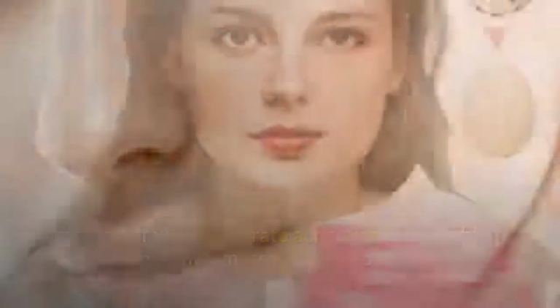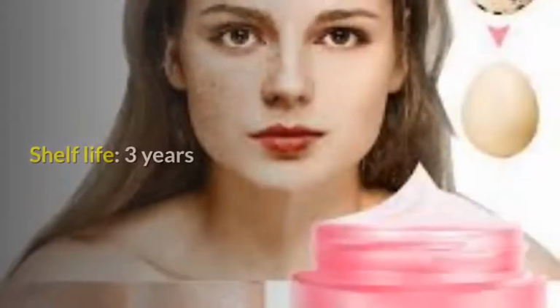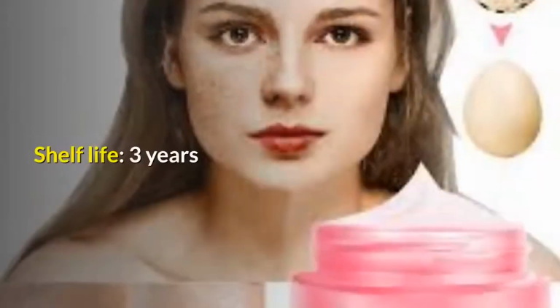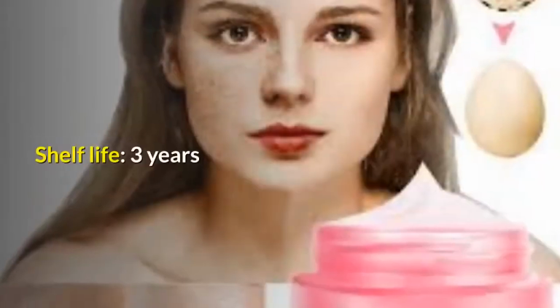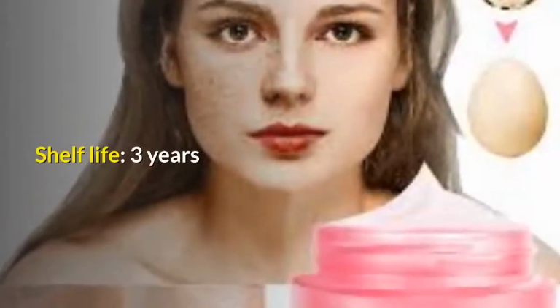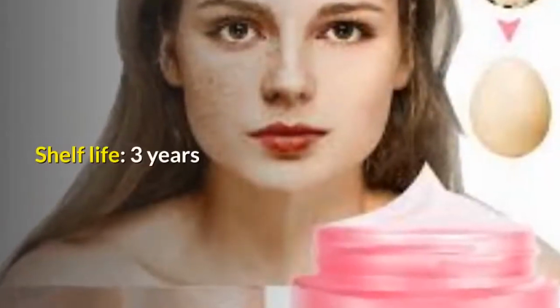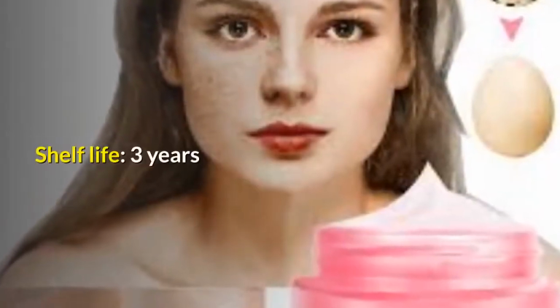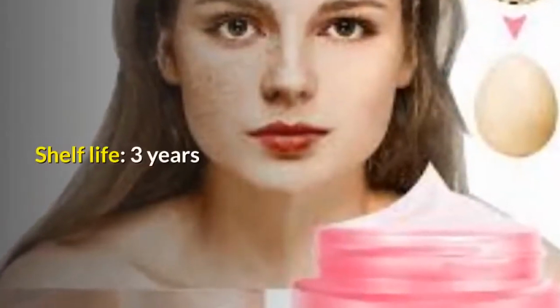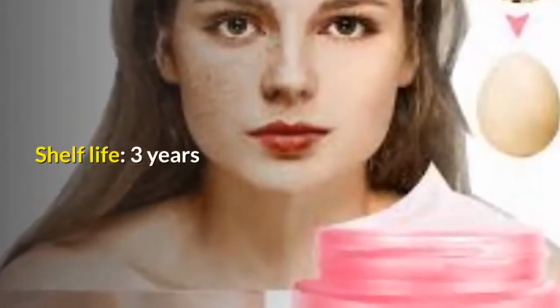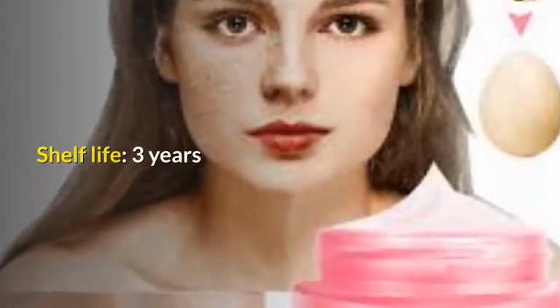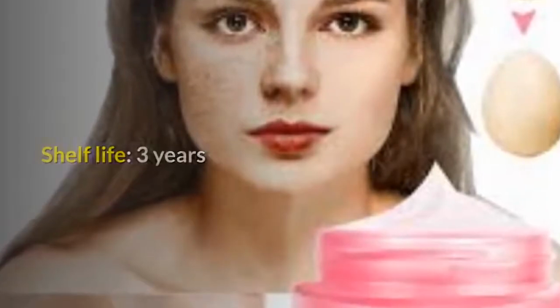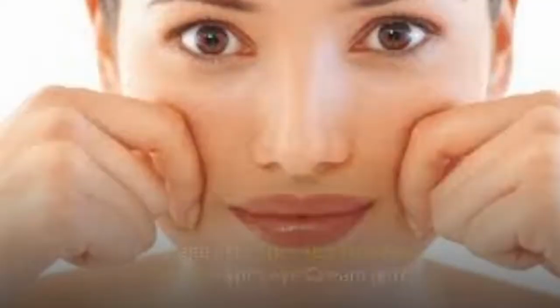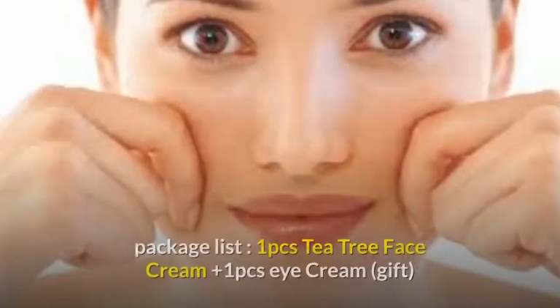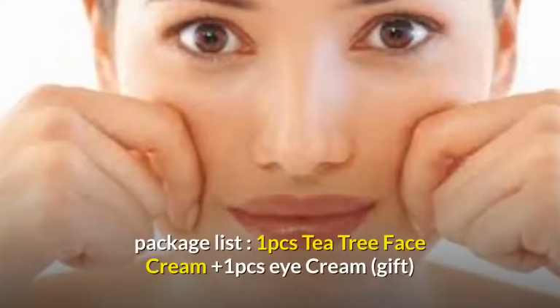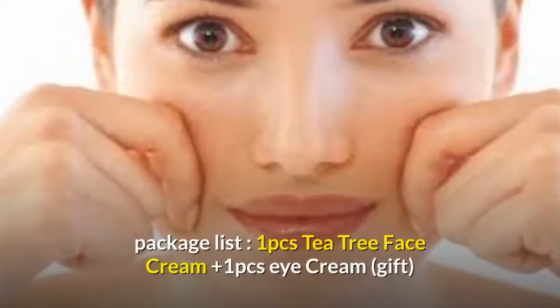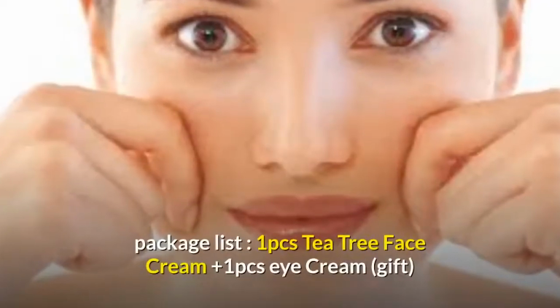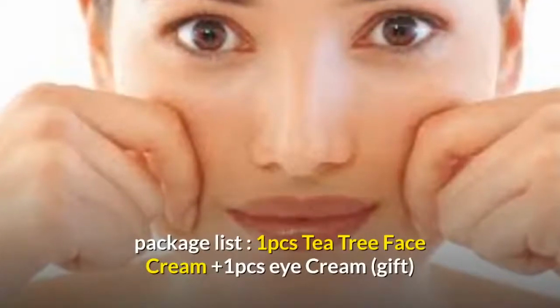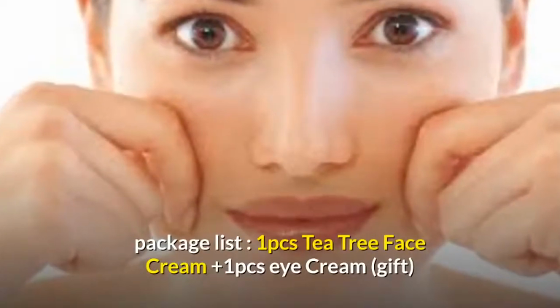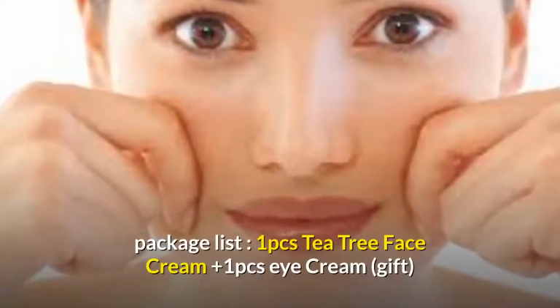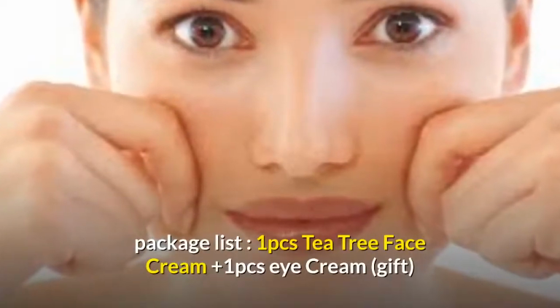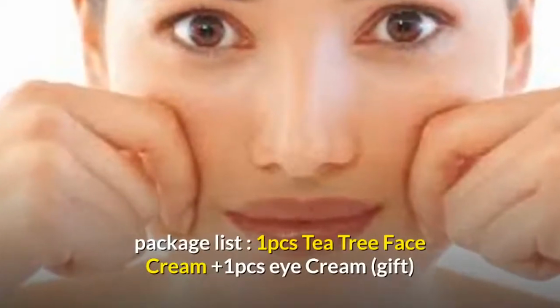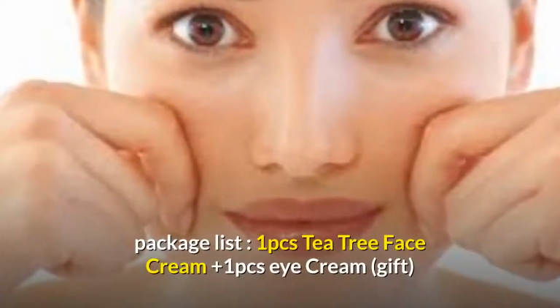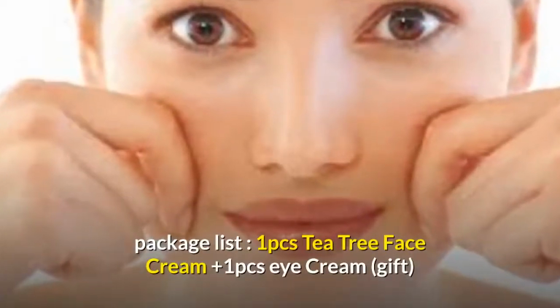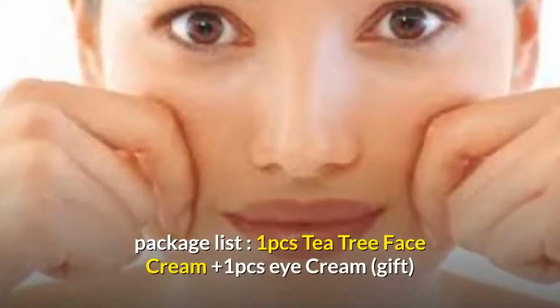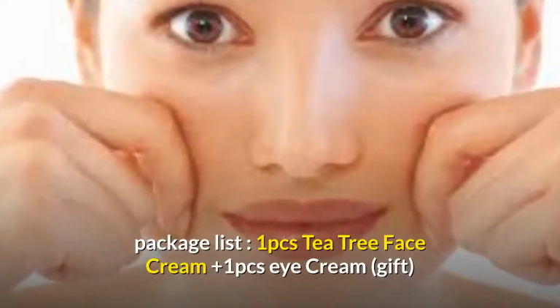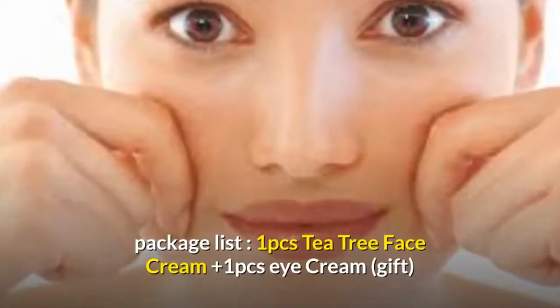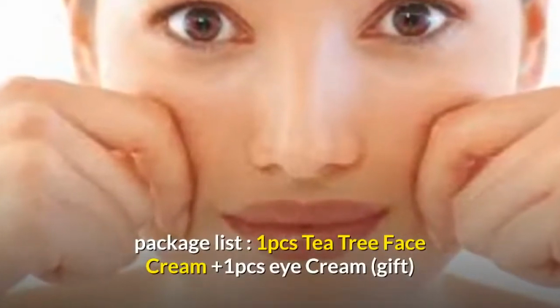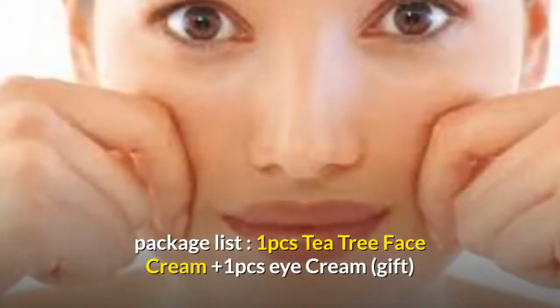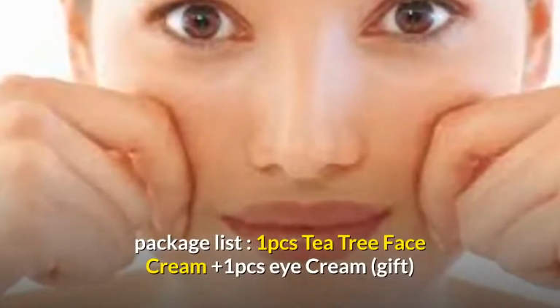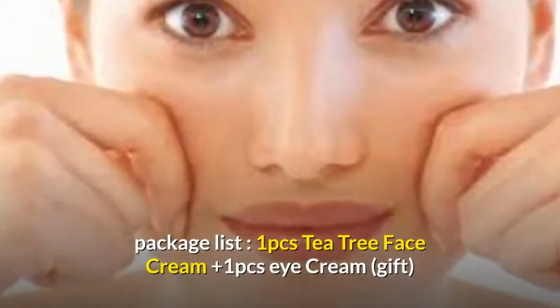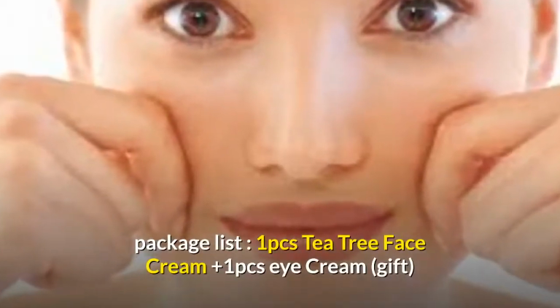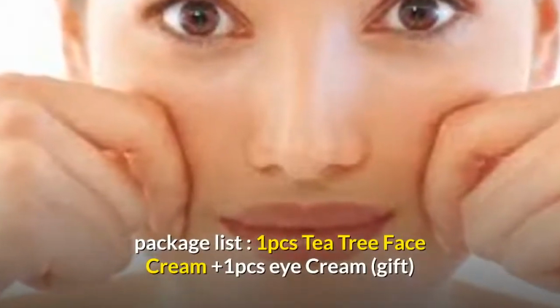Shelf Life: 3 years. Package List: 1 PC Tea Tree Face Cream plus 1 PC Eye Cream as a gift.